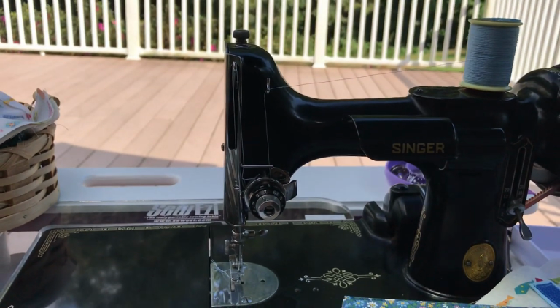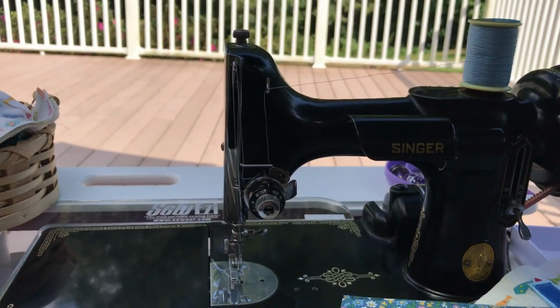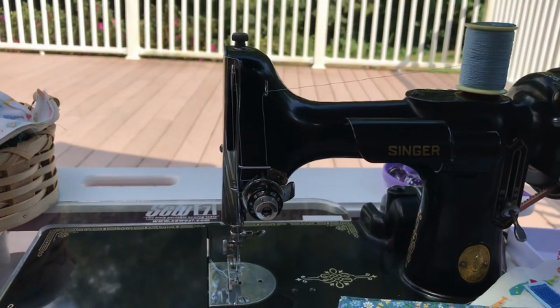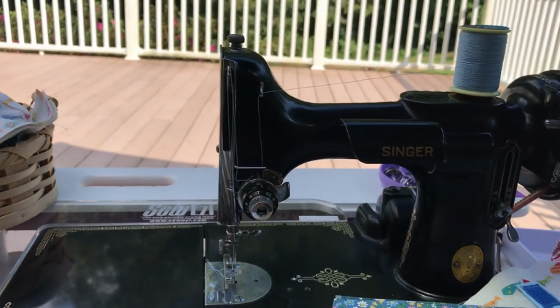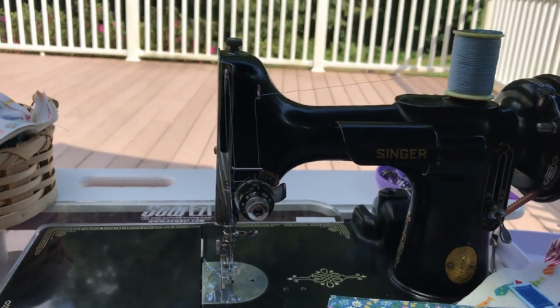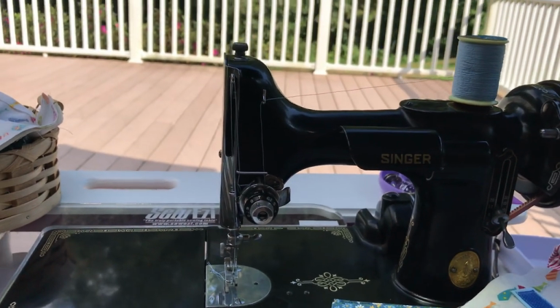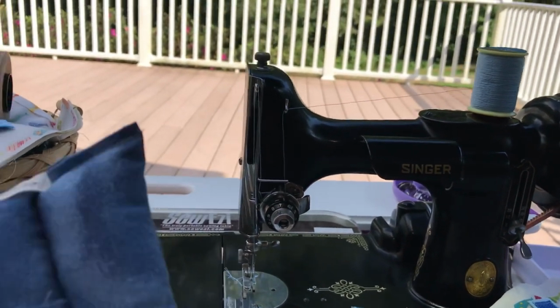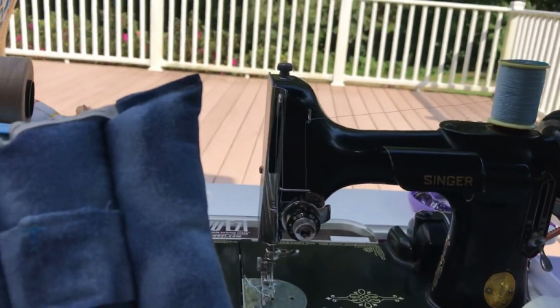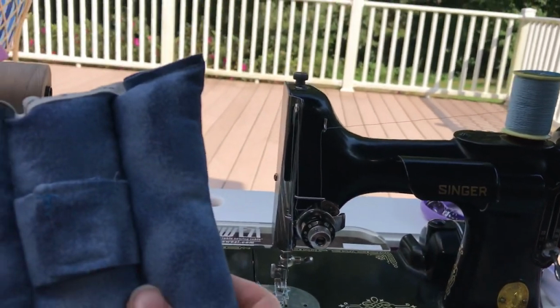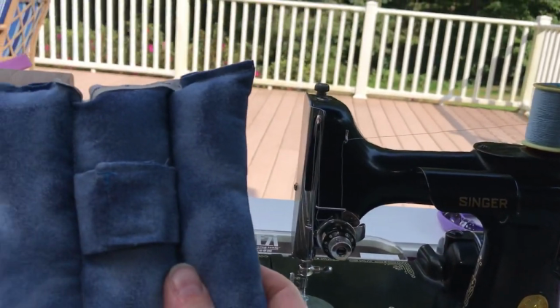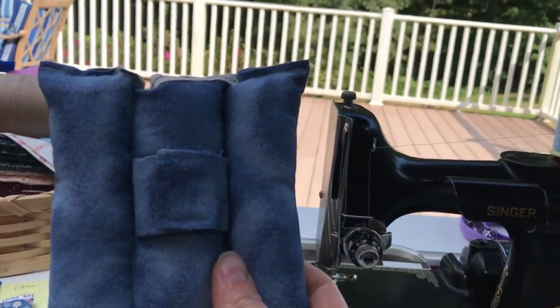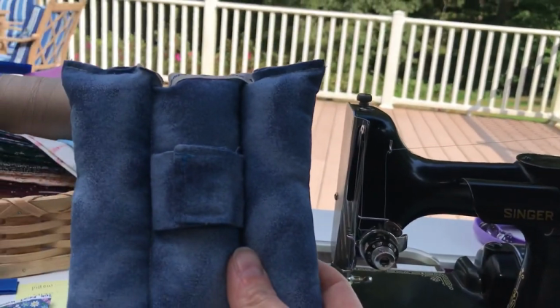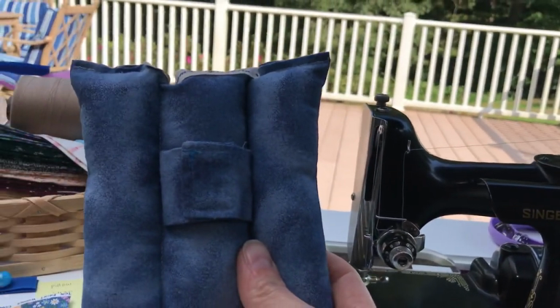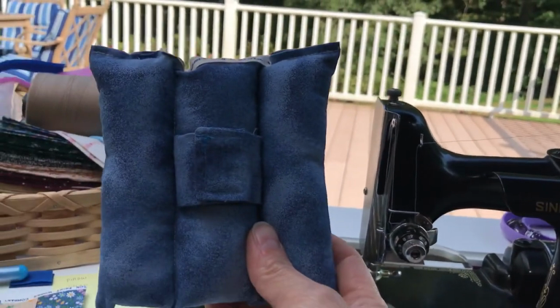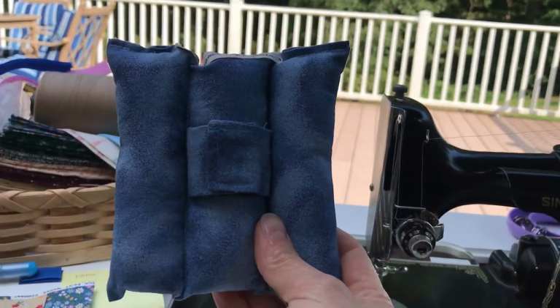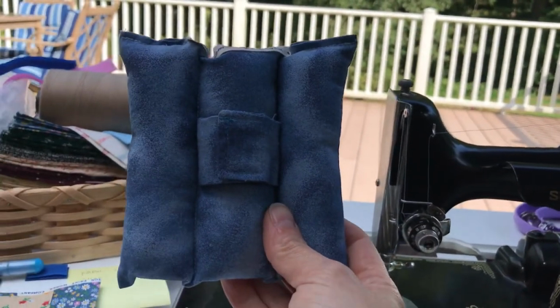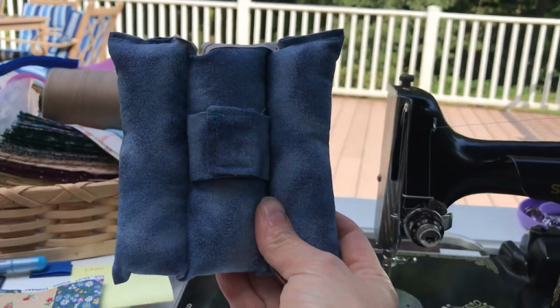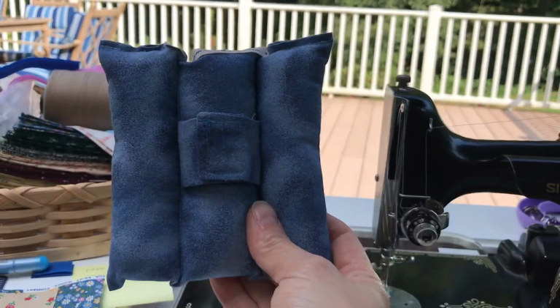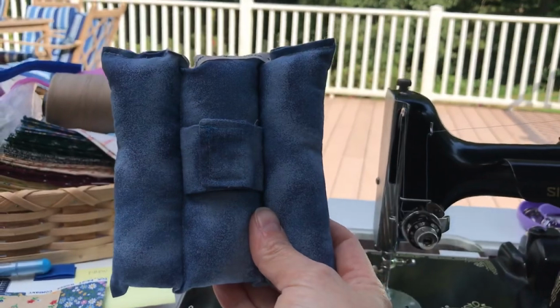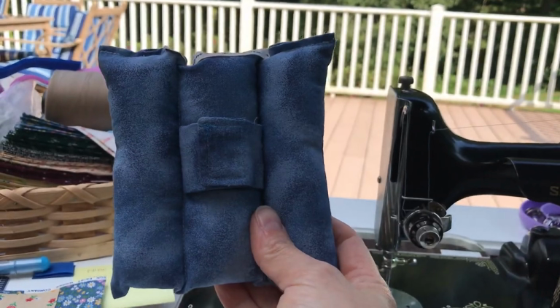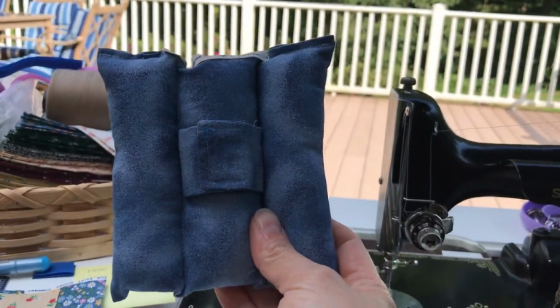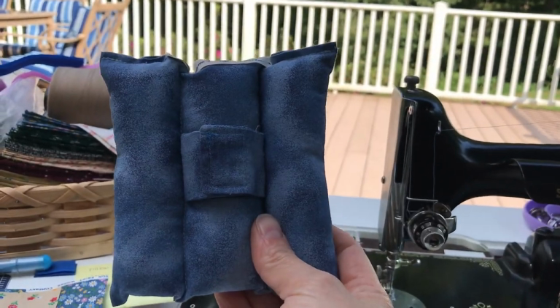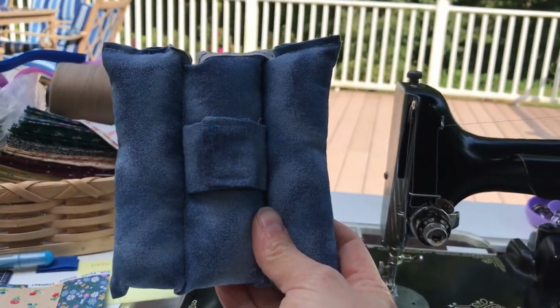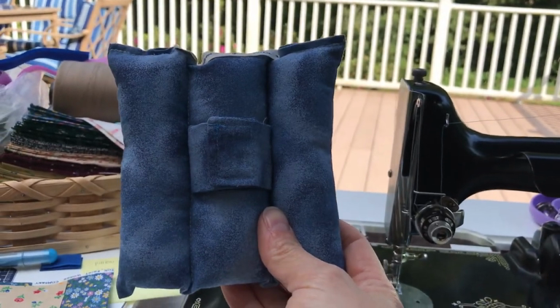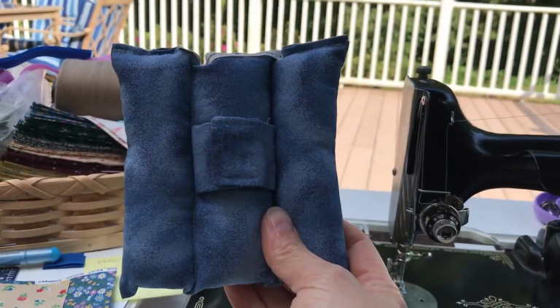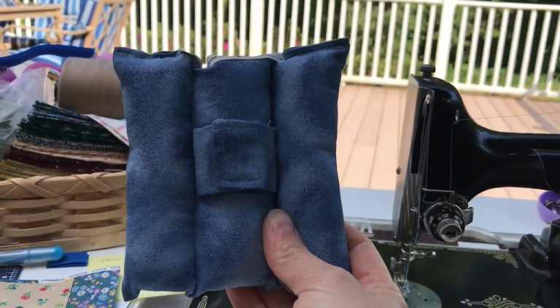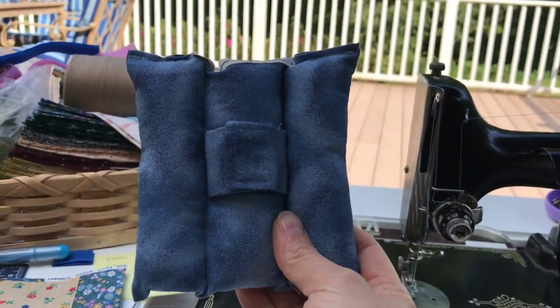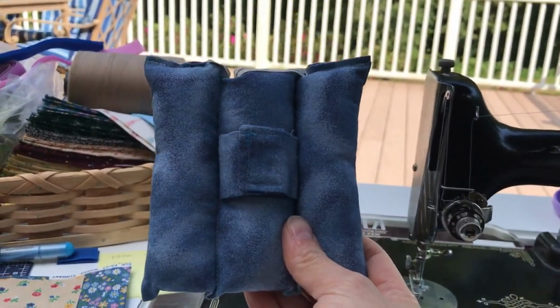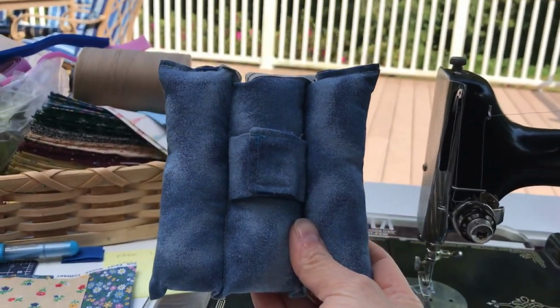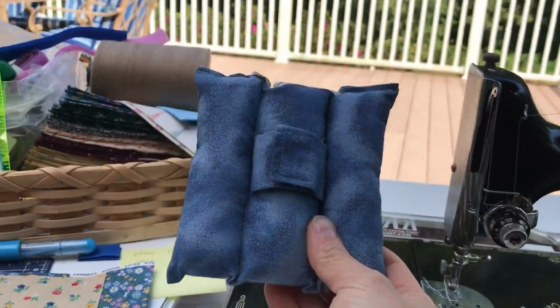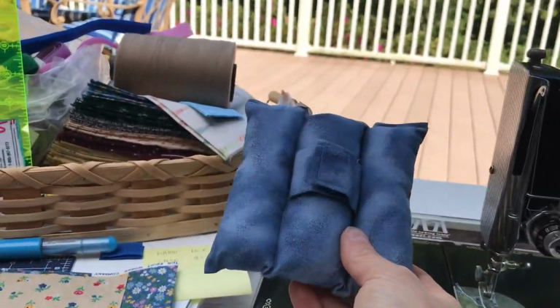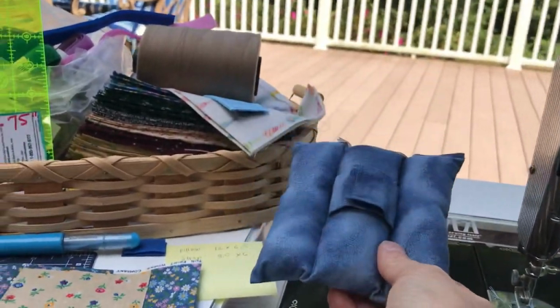This is a quick tutorial for how to make a port pillow. It attaches to the seat belt of a chemotherapy patient.